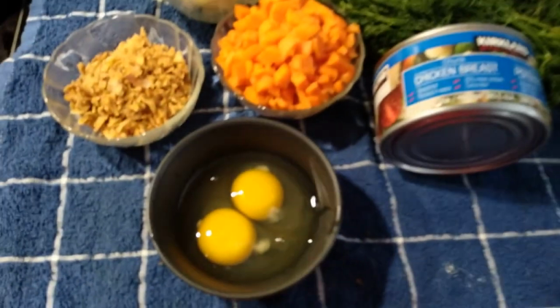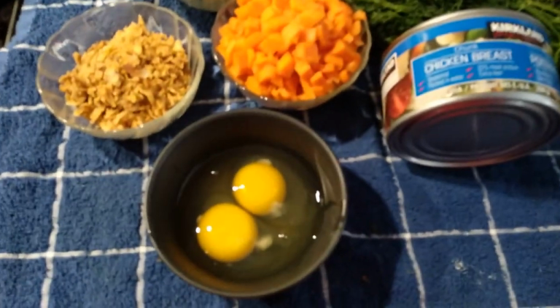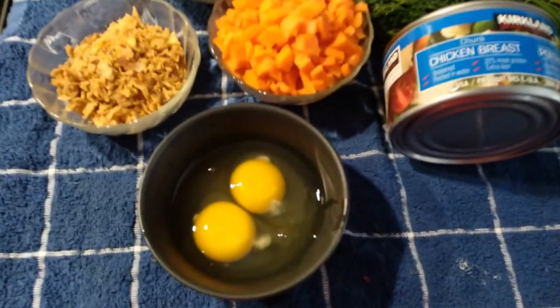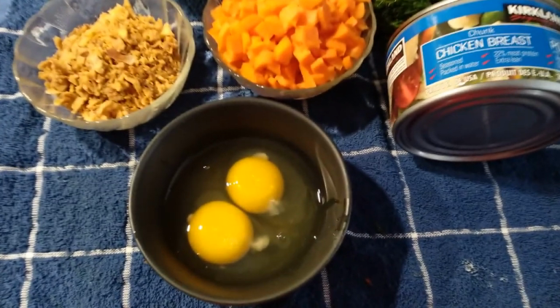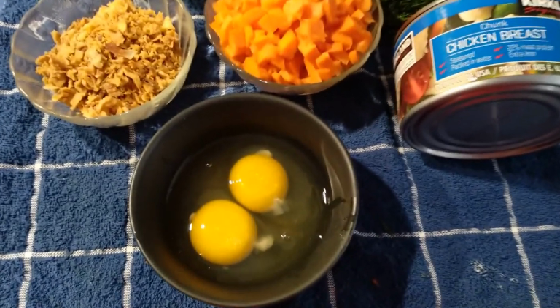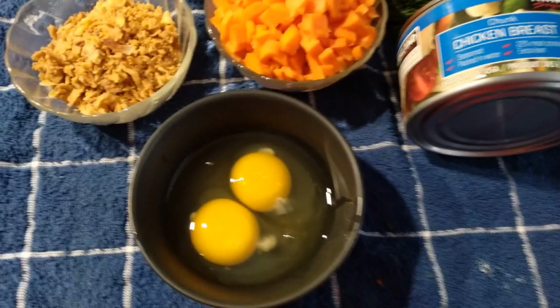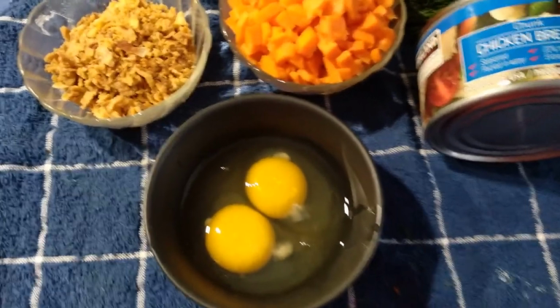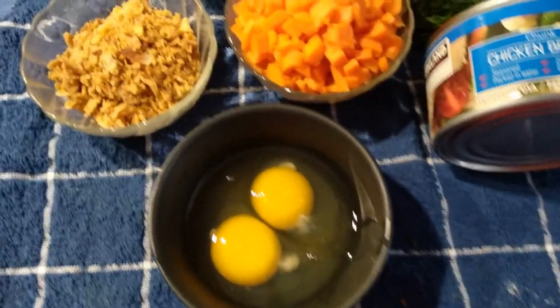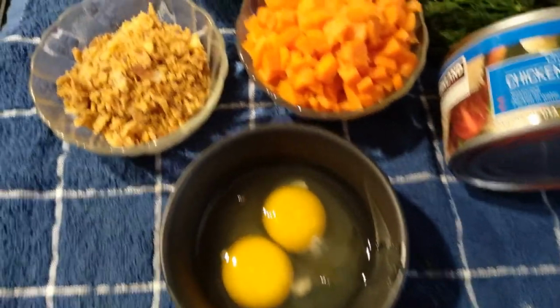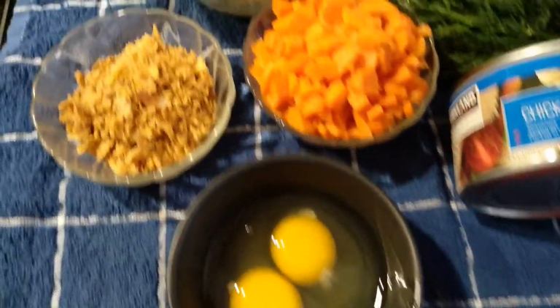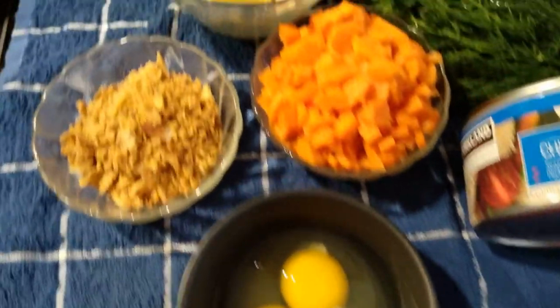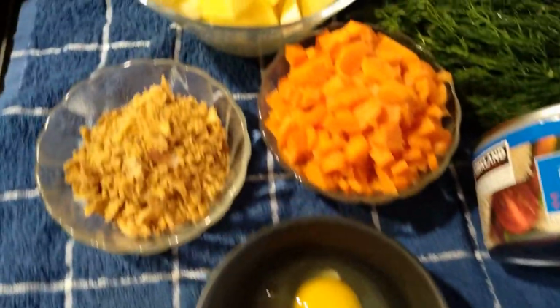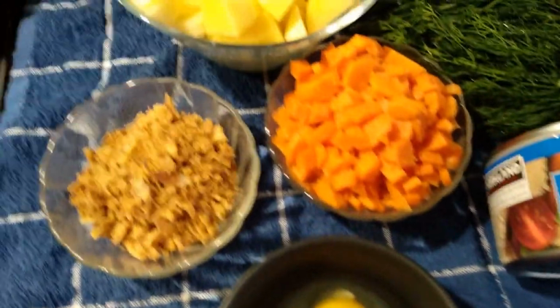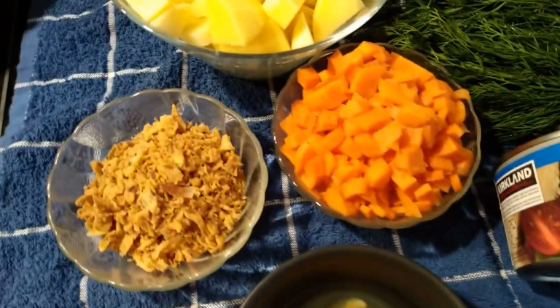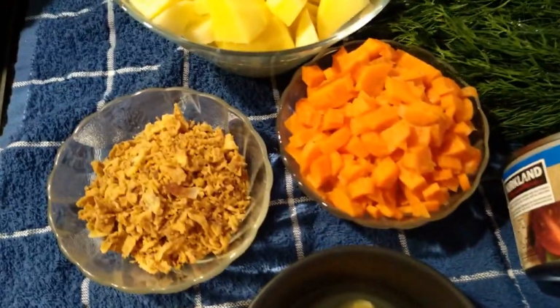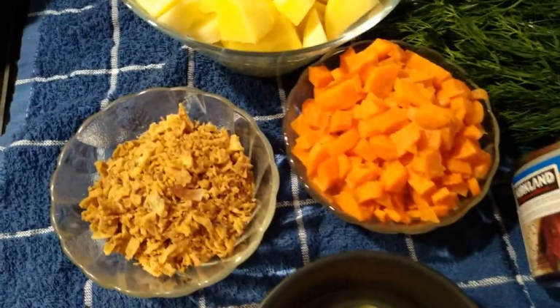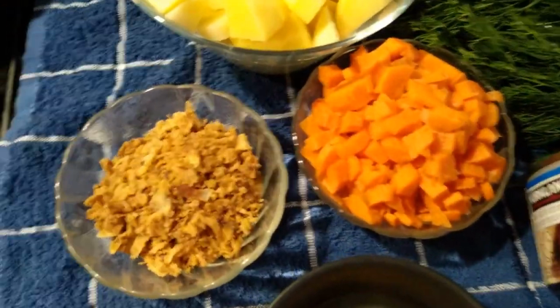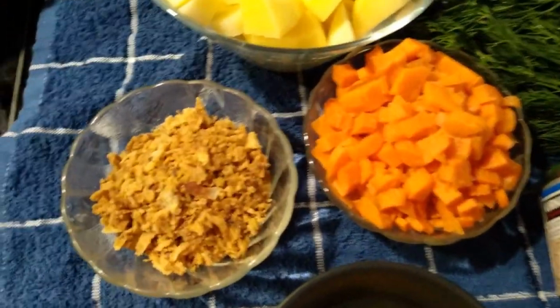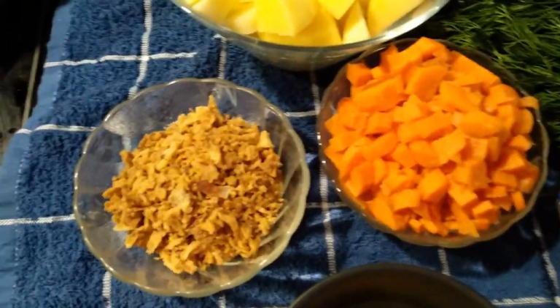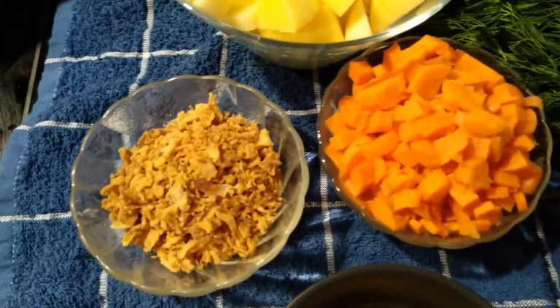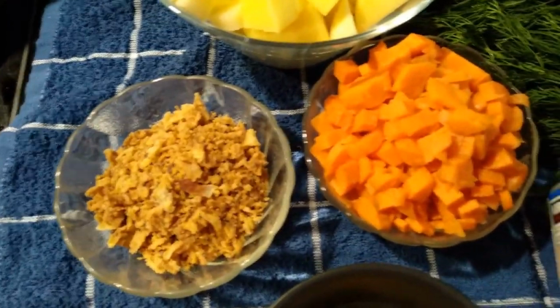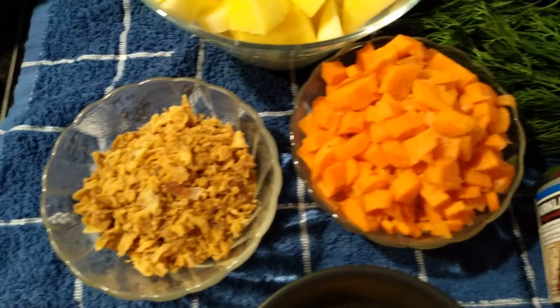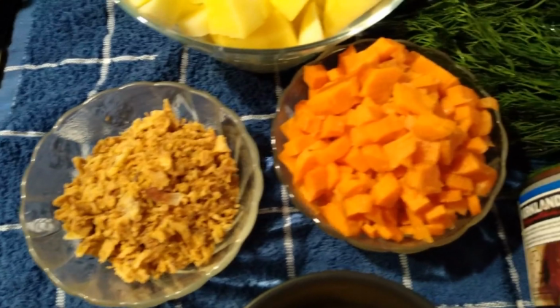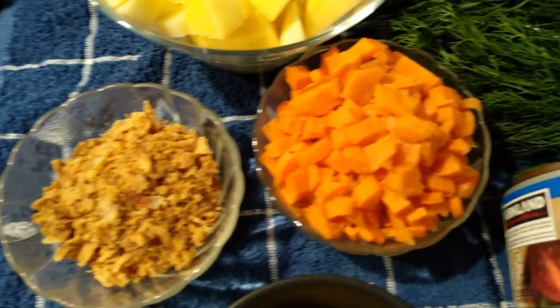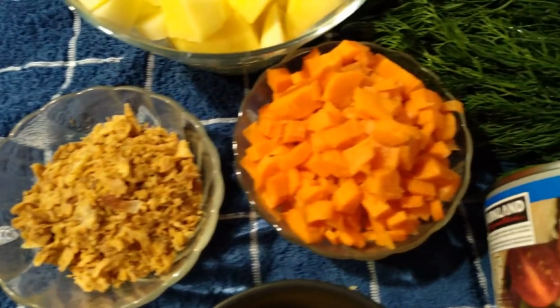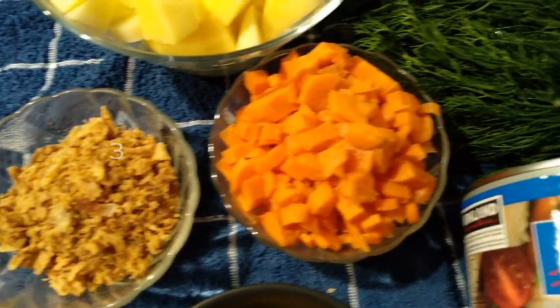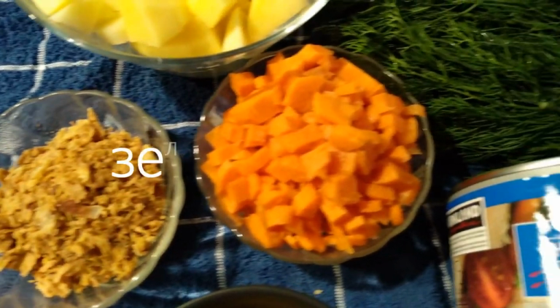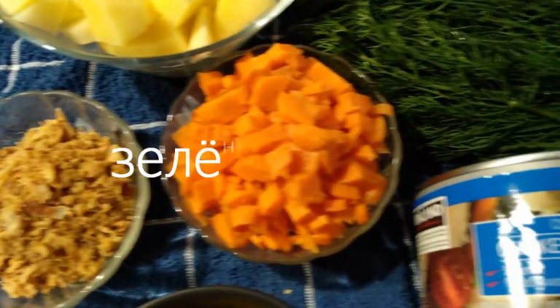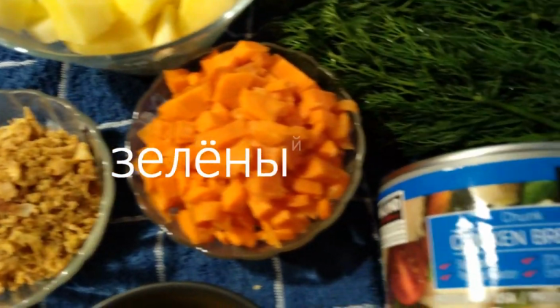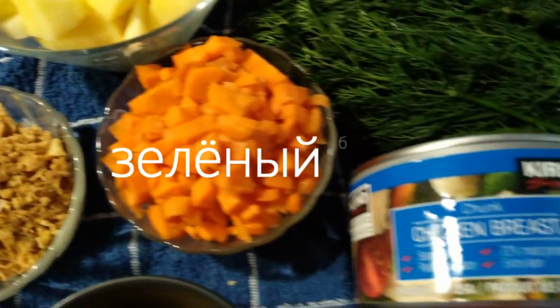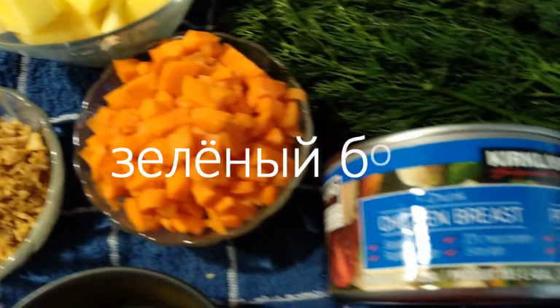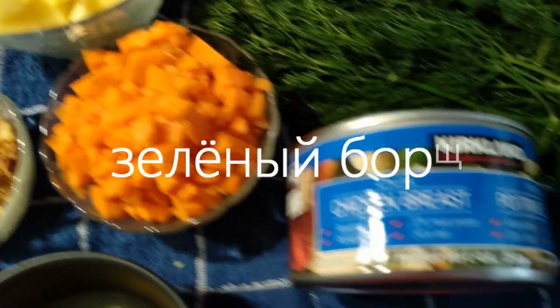Привет всем подписчикам, друзьям, гостям моего канала. Сегодня у меня незамысловатое блюдо — зеленый борщ.